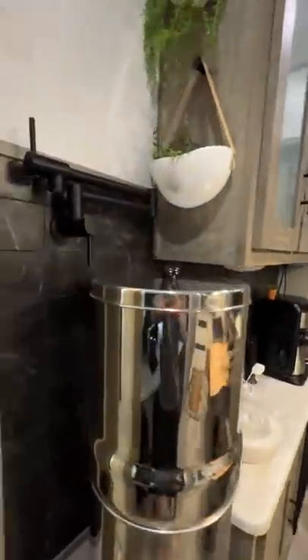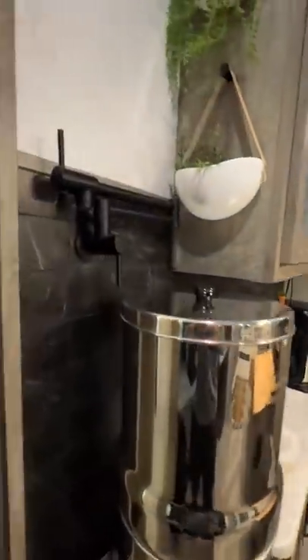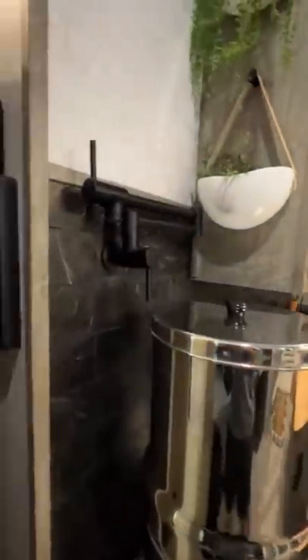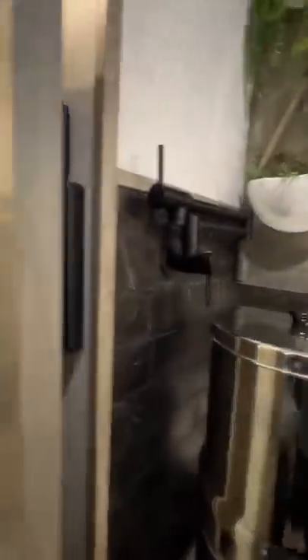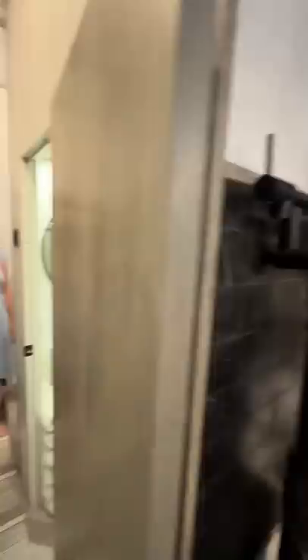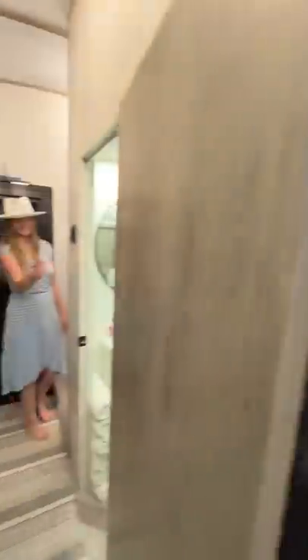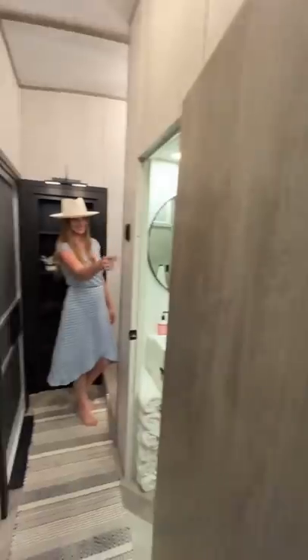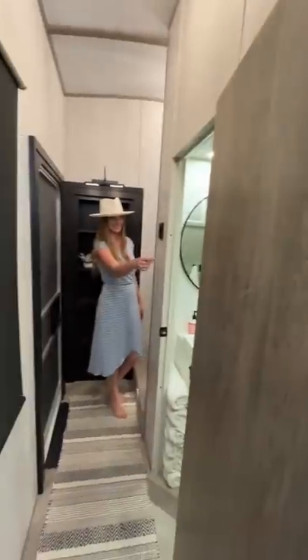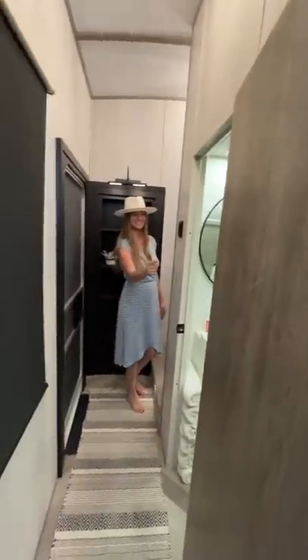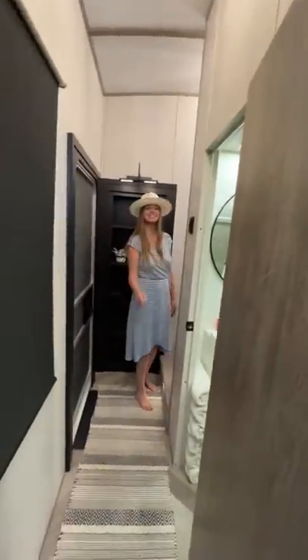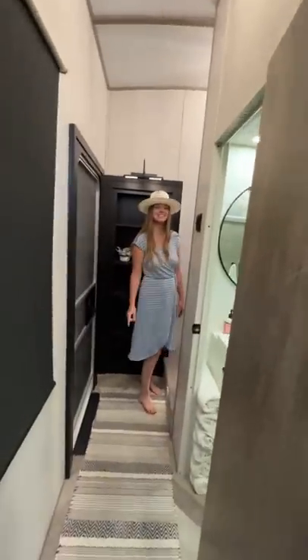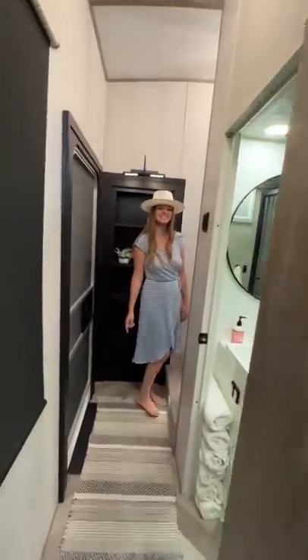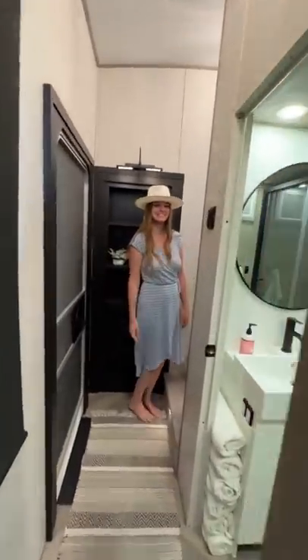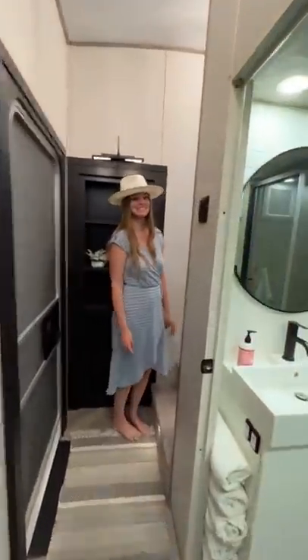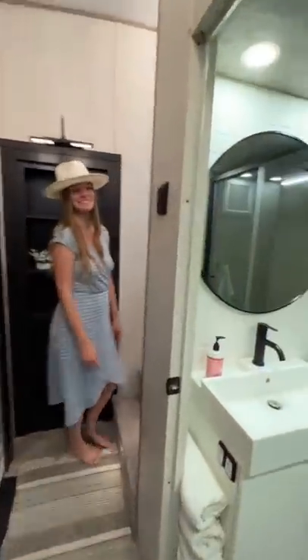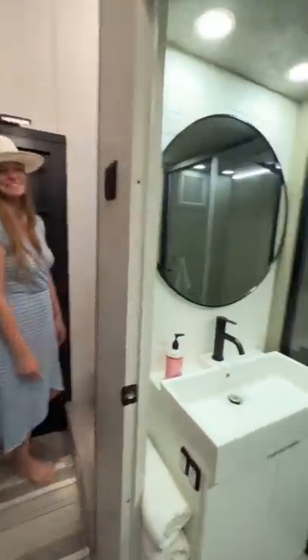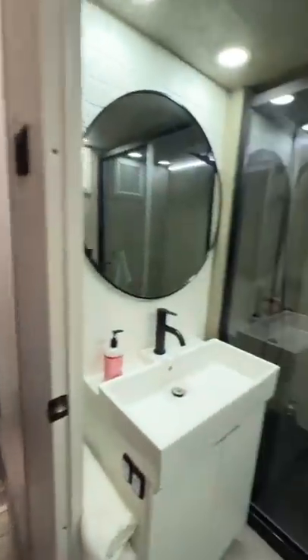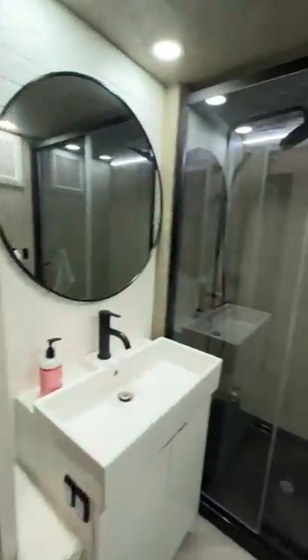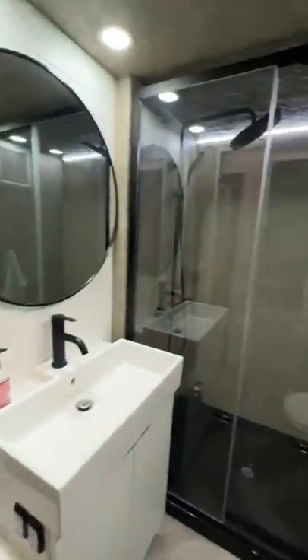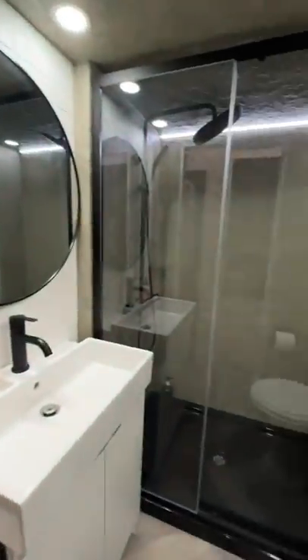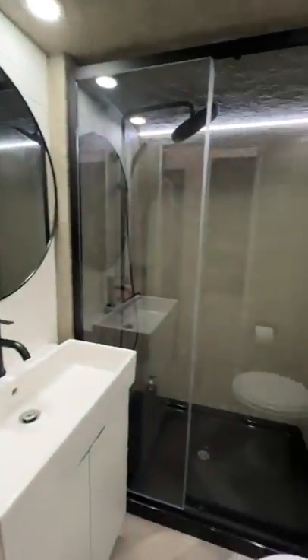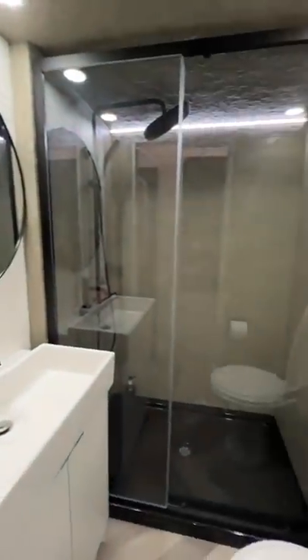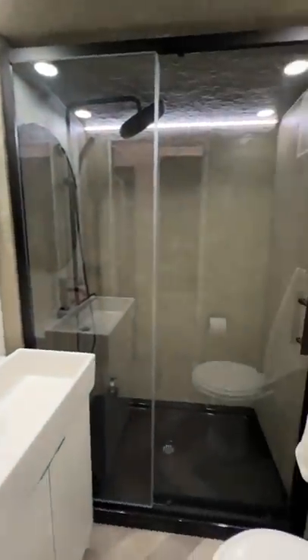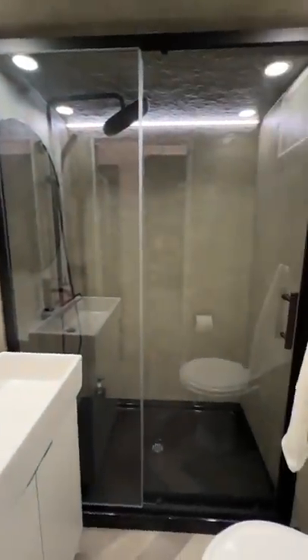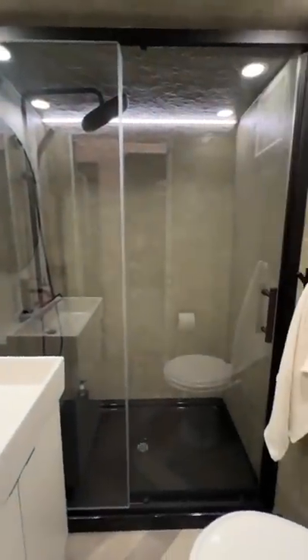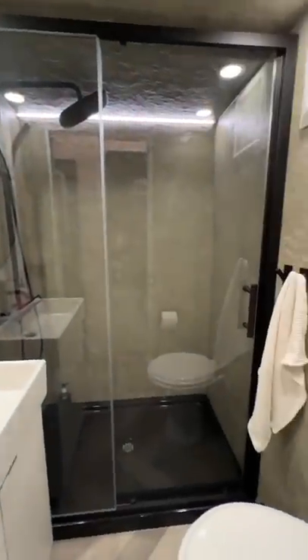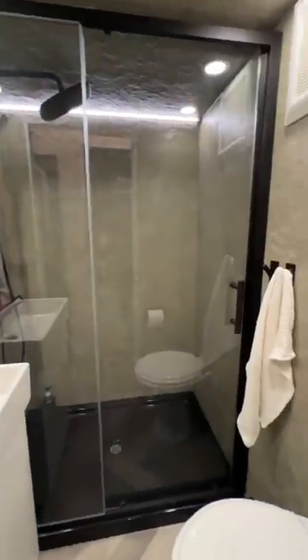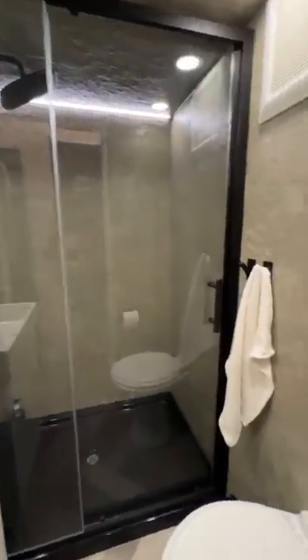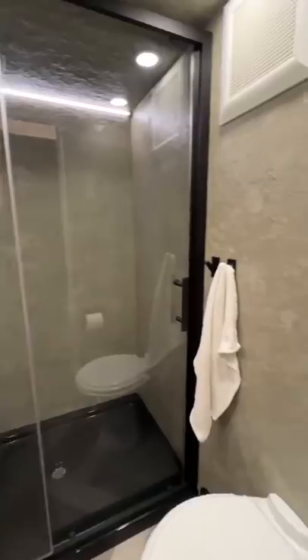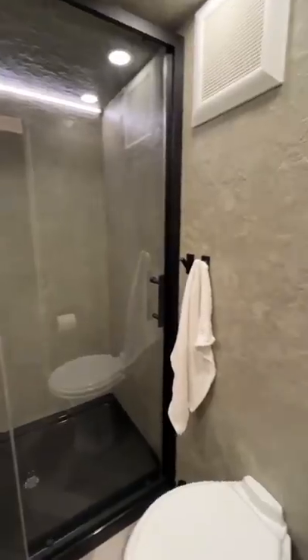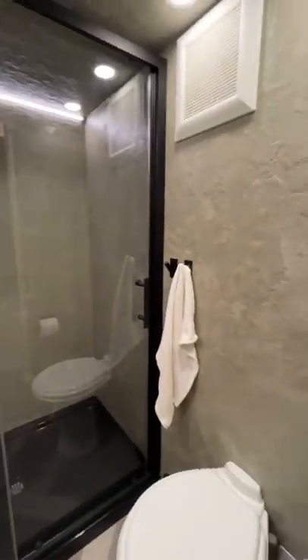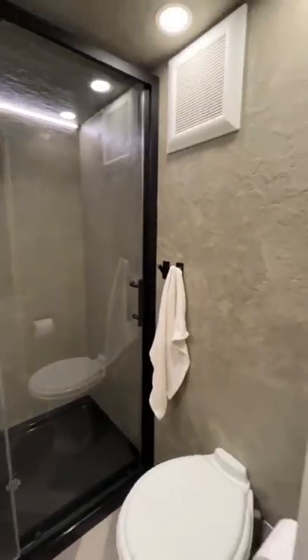Our bathroom is located in our hallway and we dropped the ceiling down and replaced the sink, entire shower, and textured the walls.